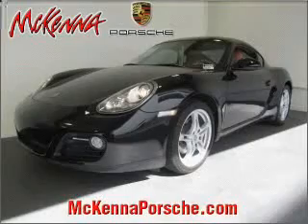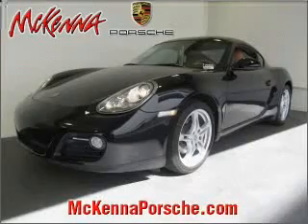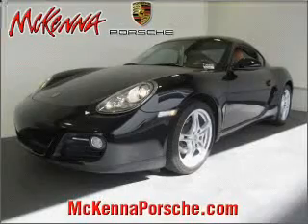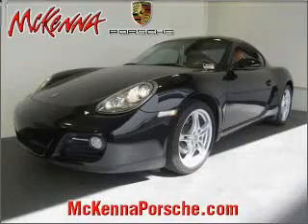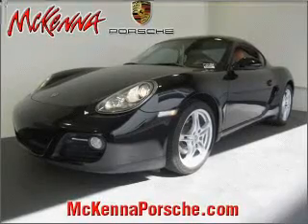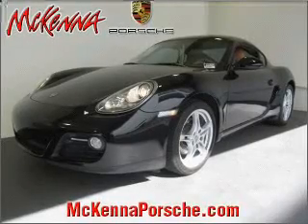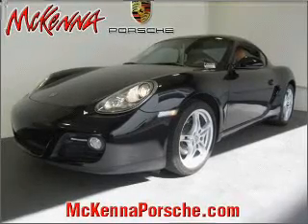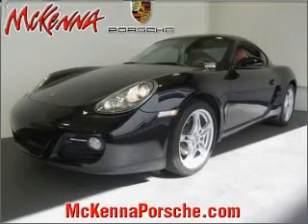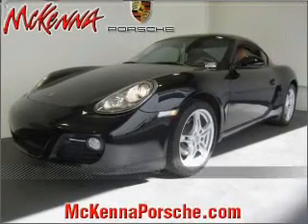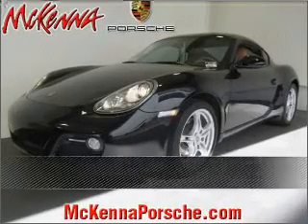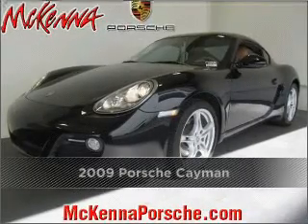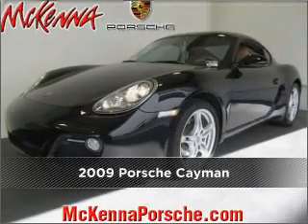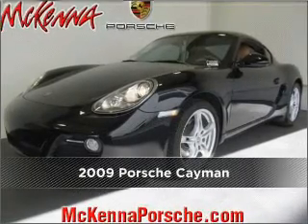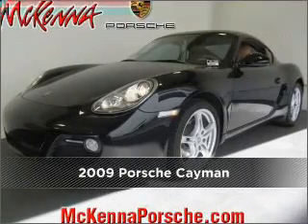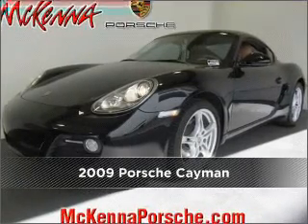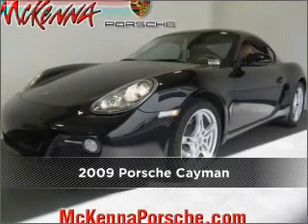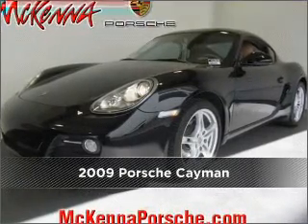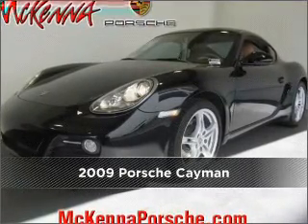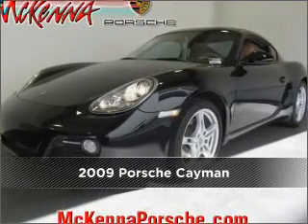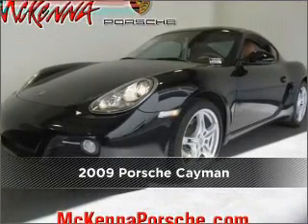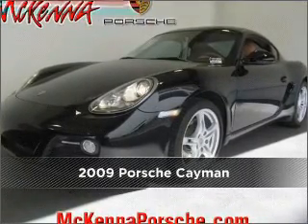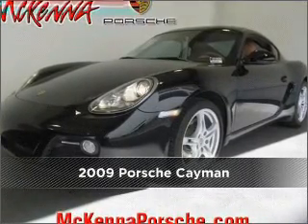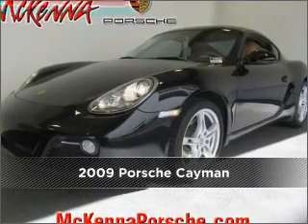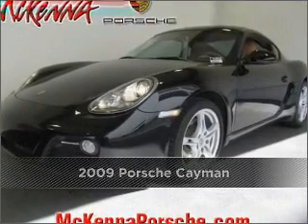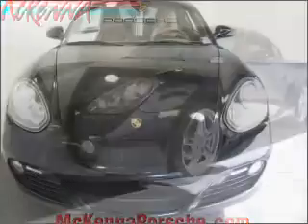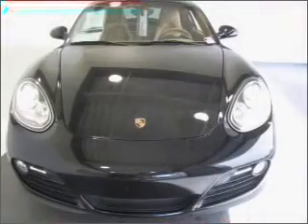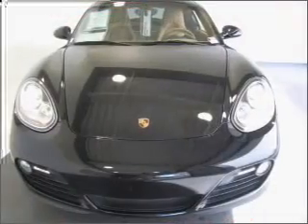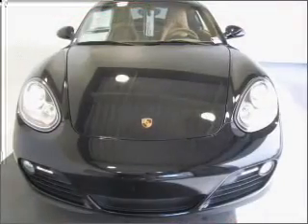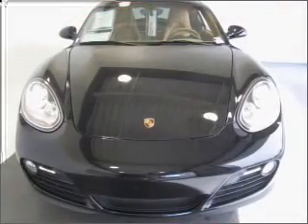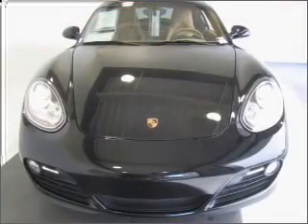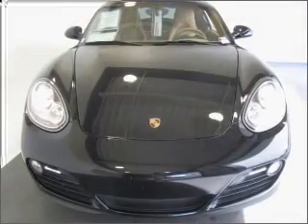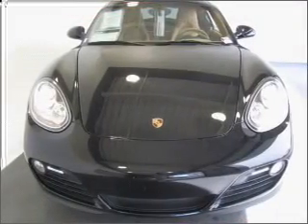Stand out in this 2009 Porsche Cayman. Look no further — the perfect vehicle is here.